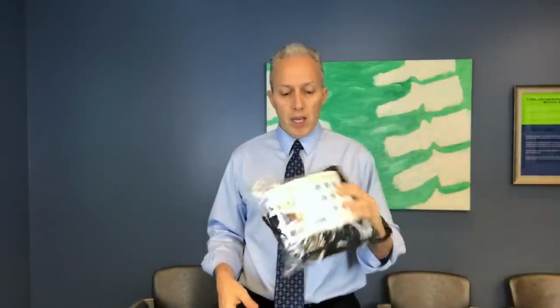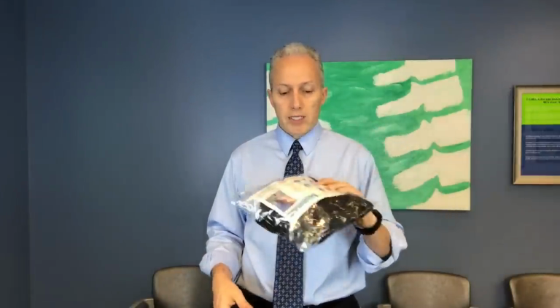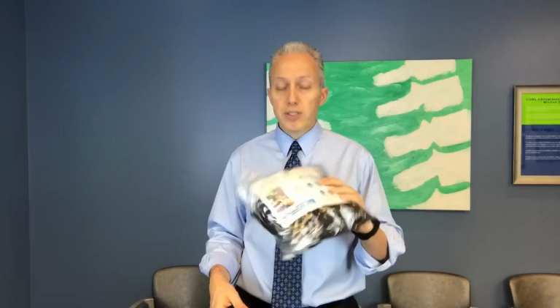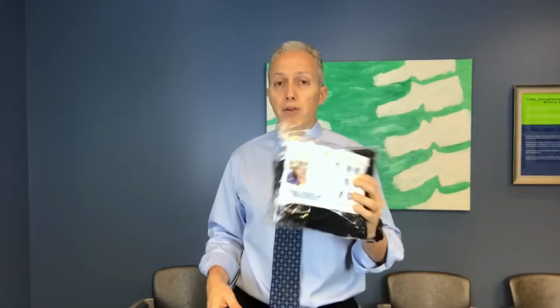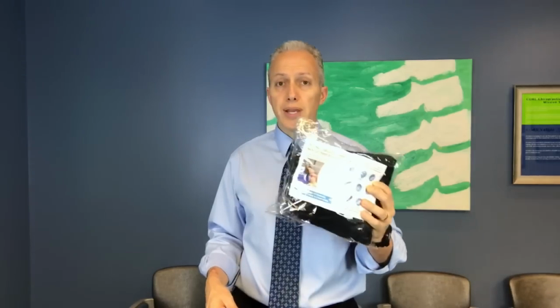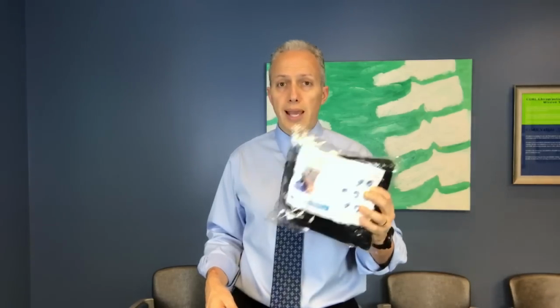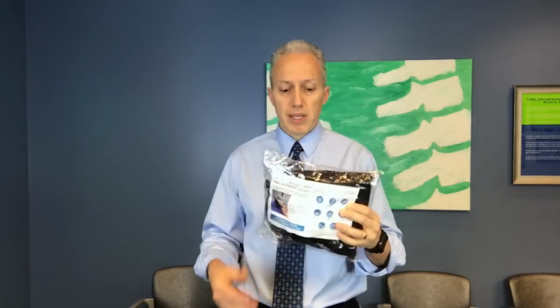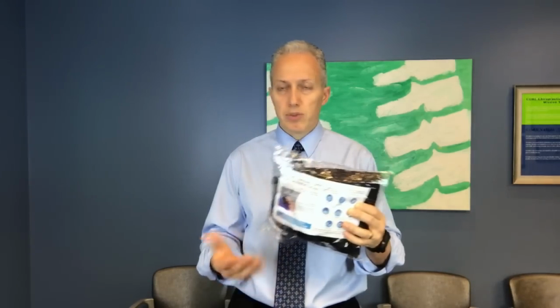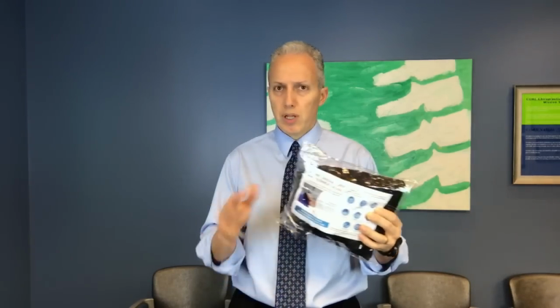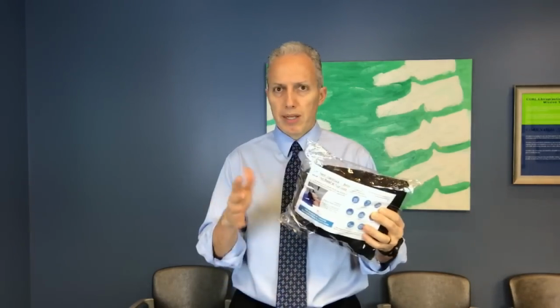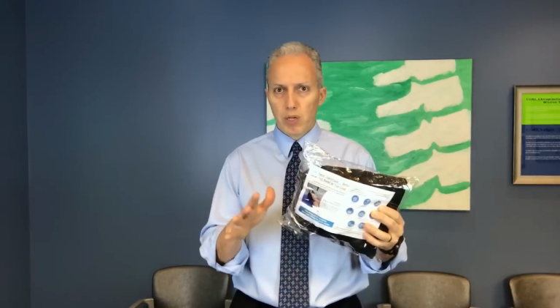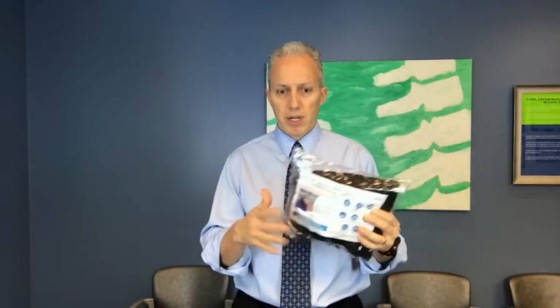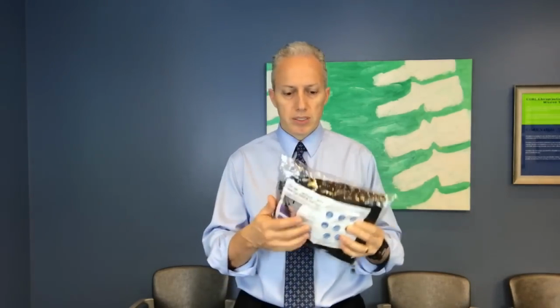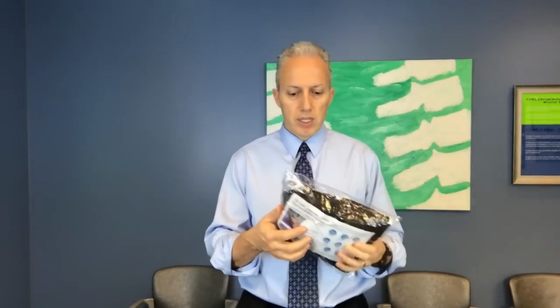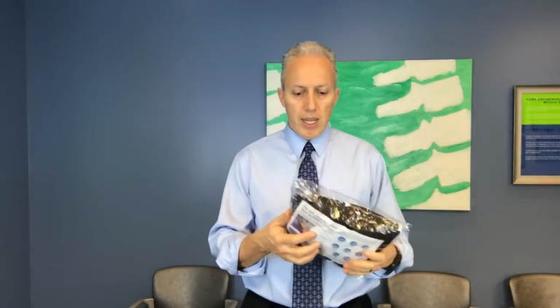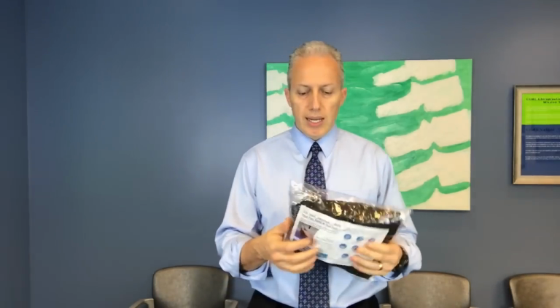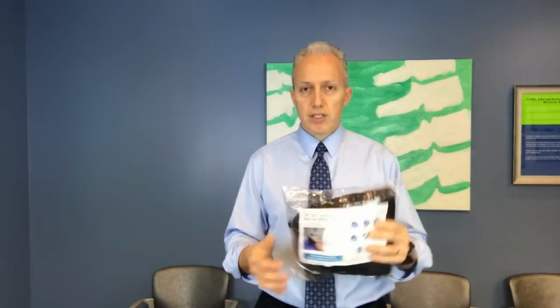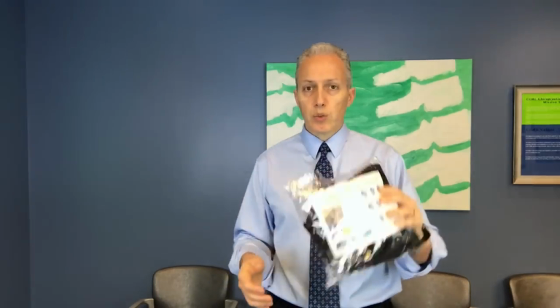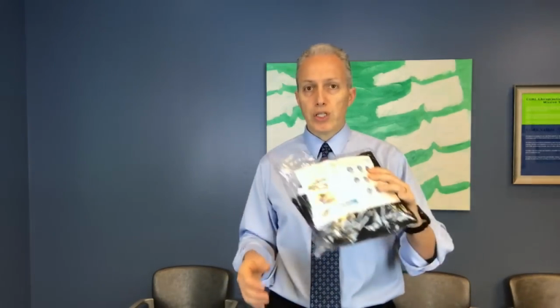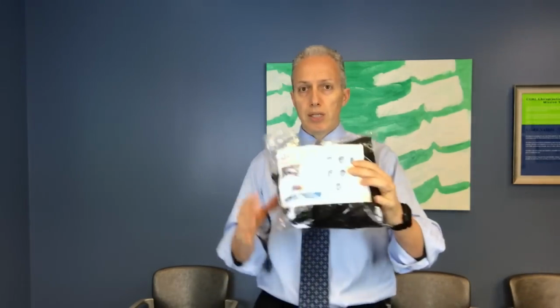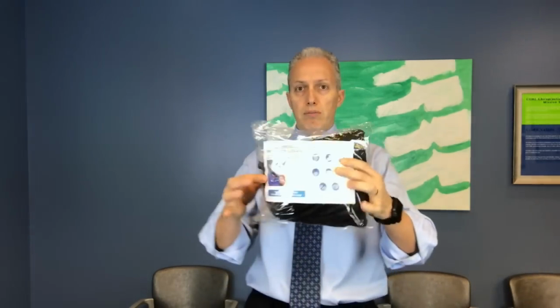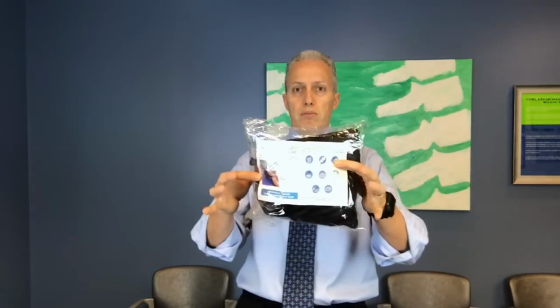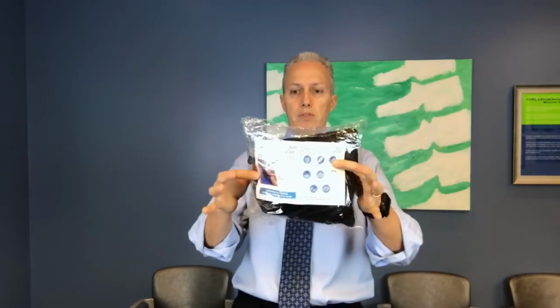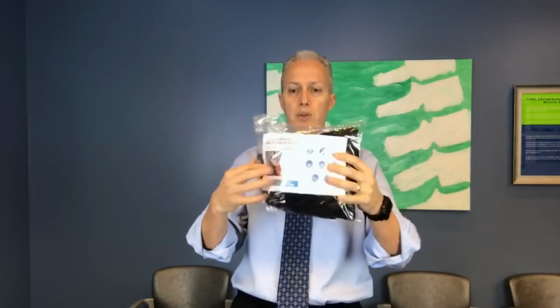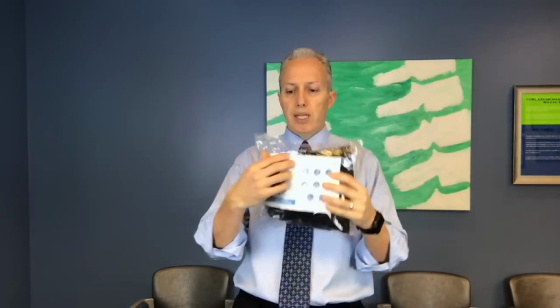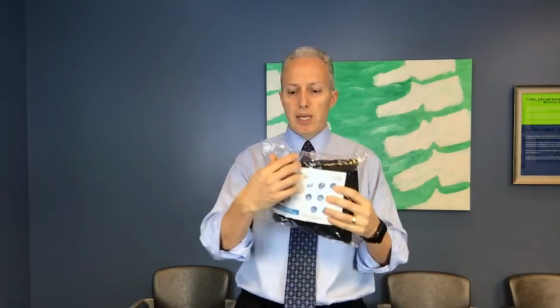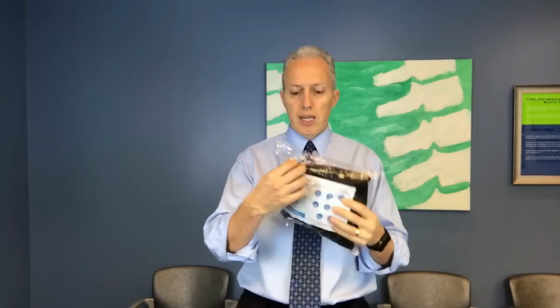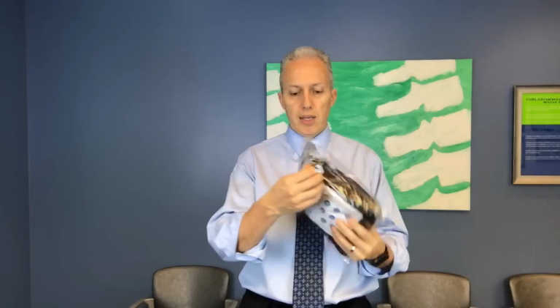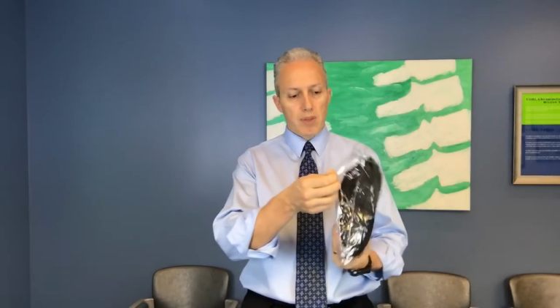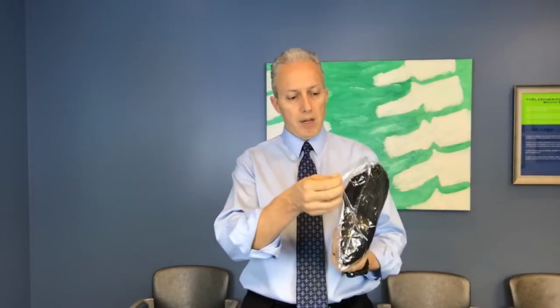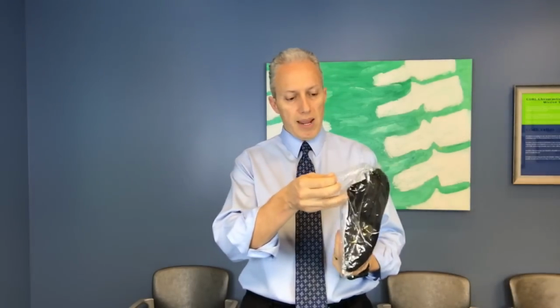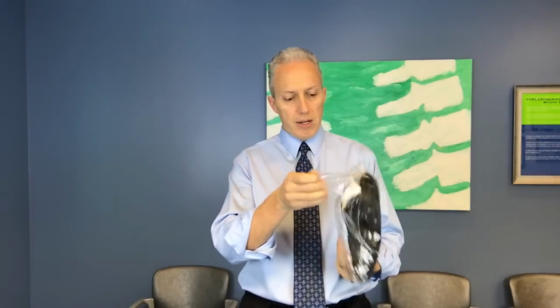This is called the neck hammock, it was about 20 bucks, and this is what you get — it's in a bag here.